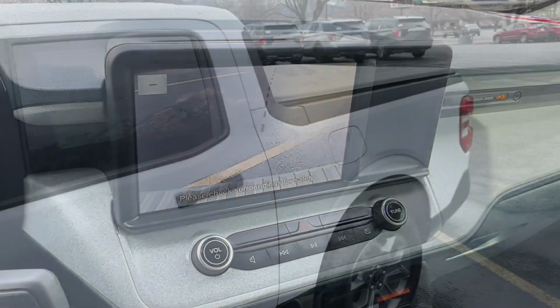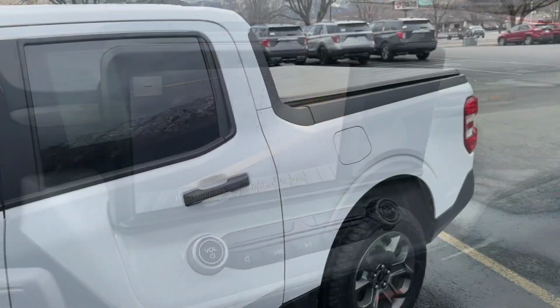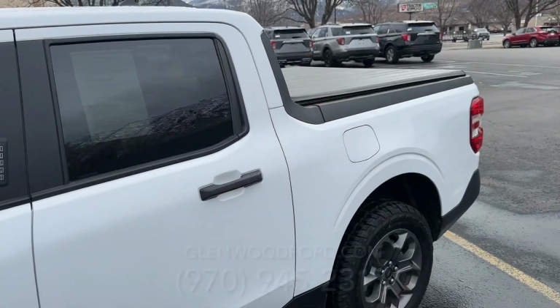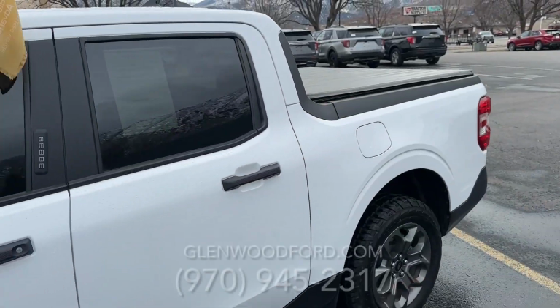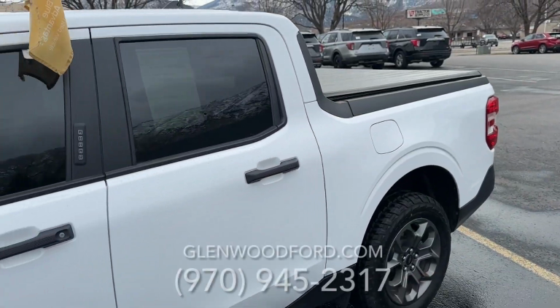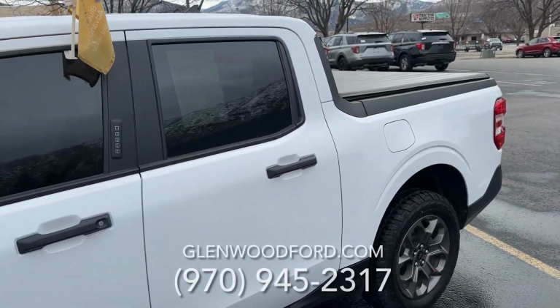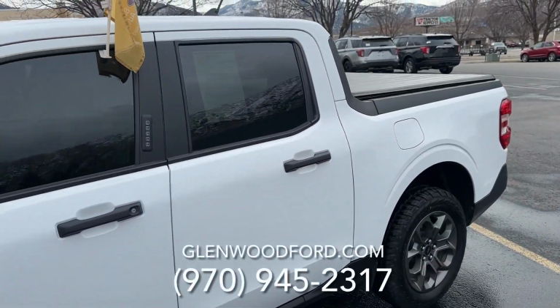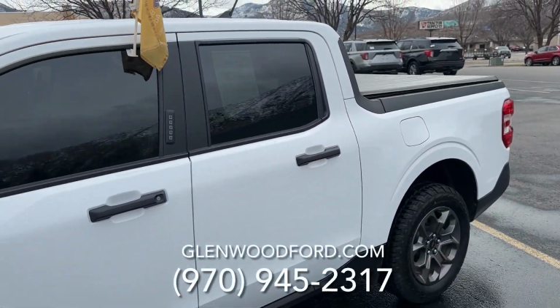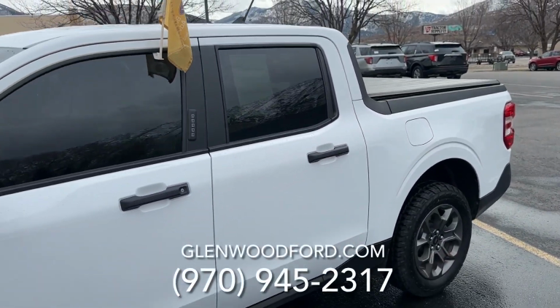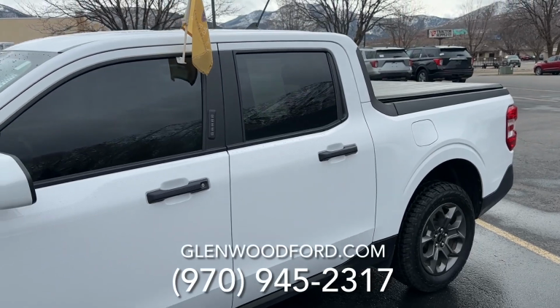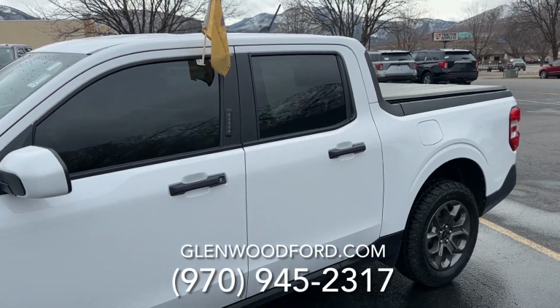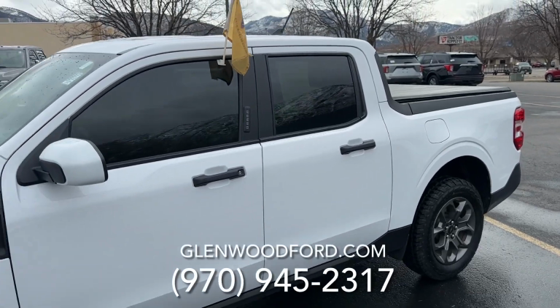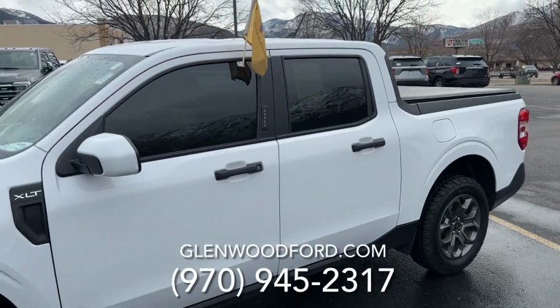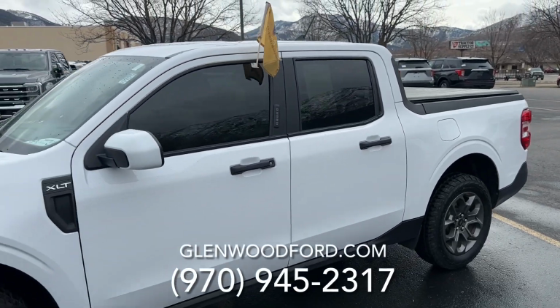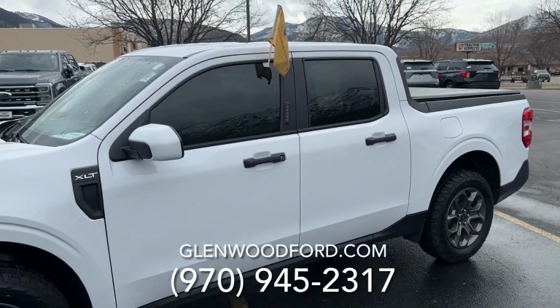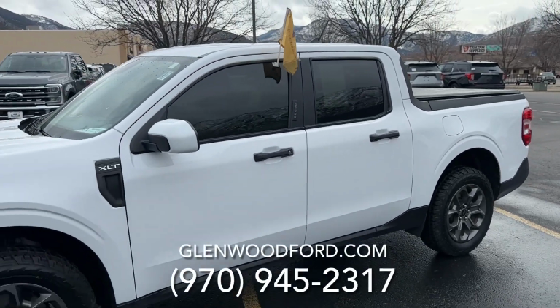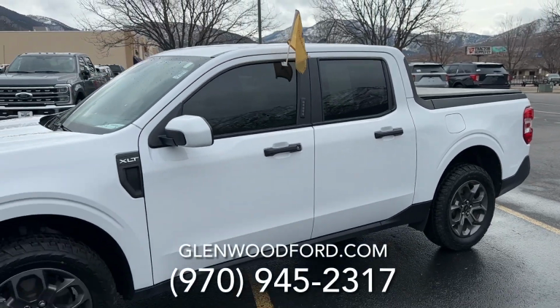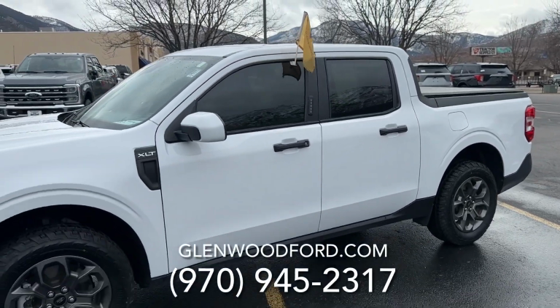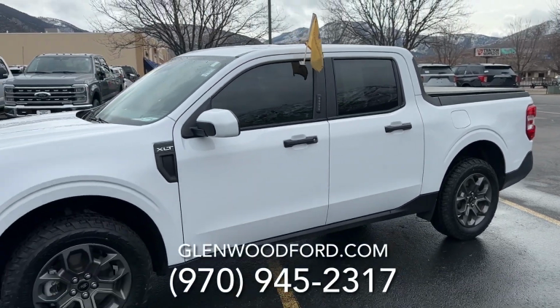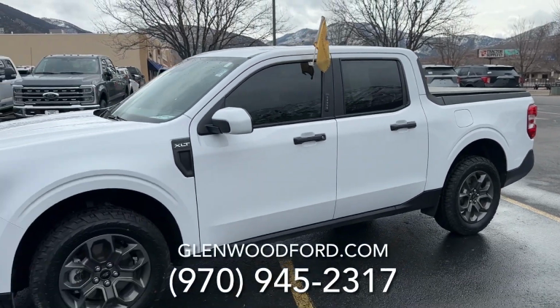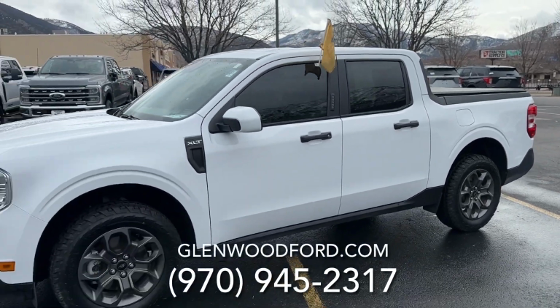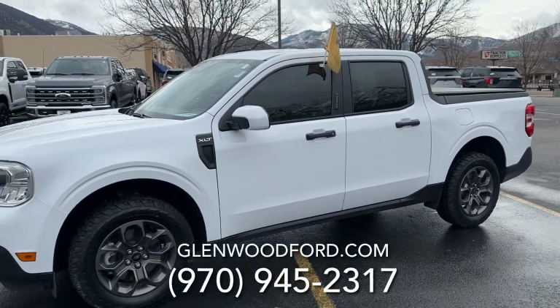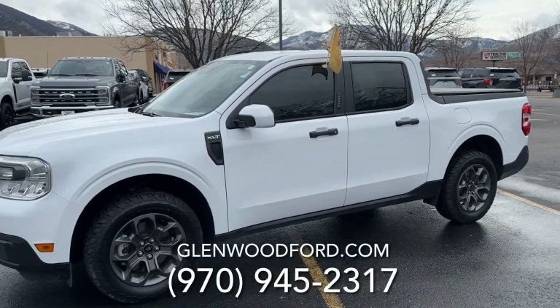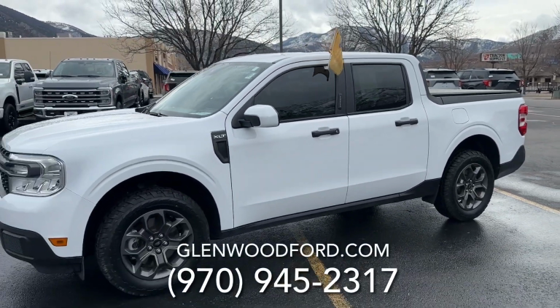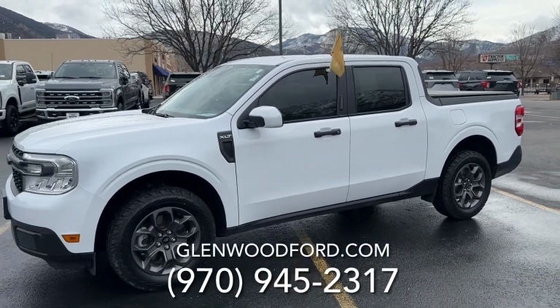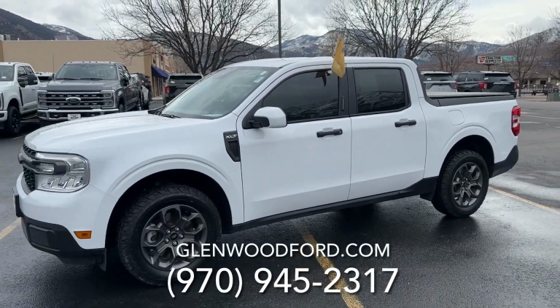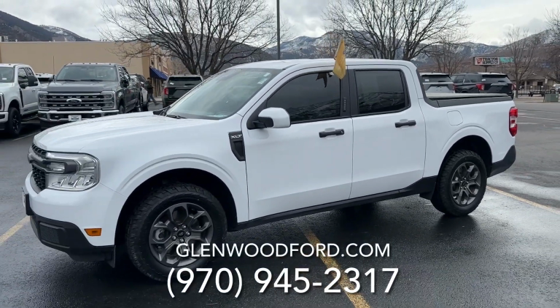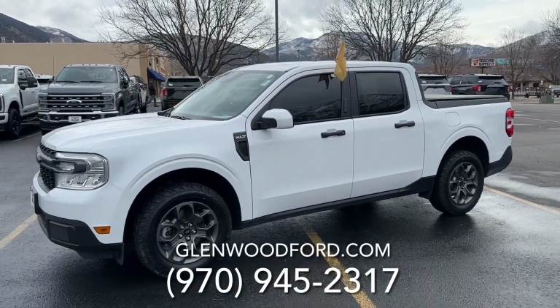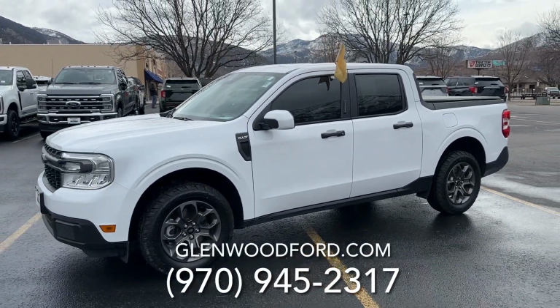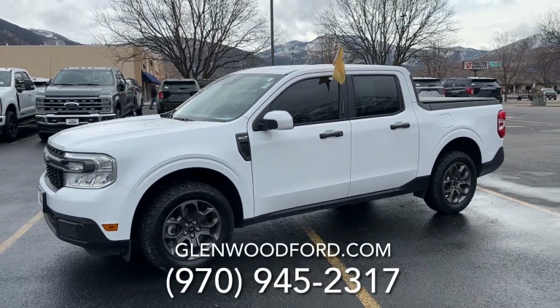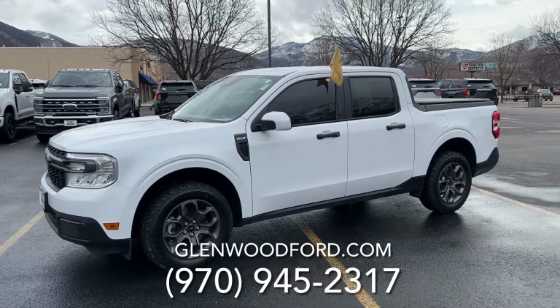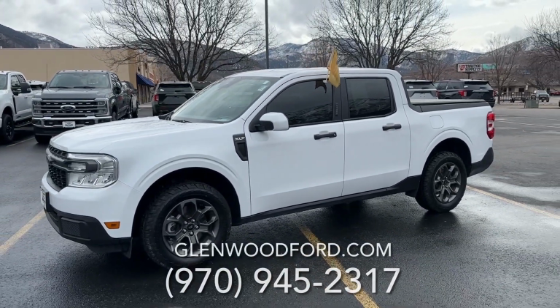Thank you so much for watching the video. I will leave our number right here — make your appointment with our friendly sales team today.